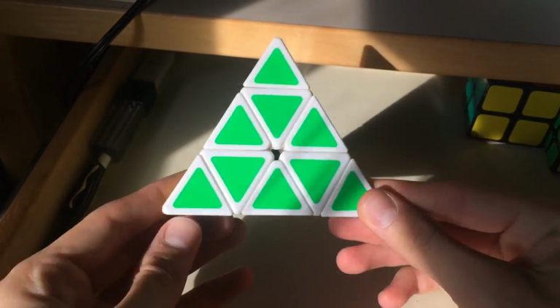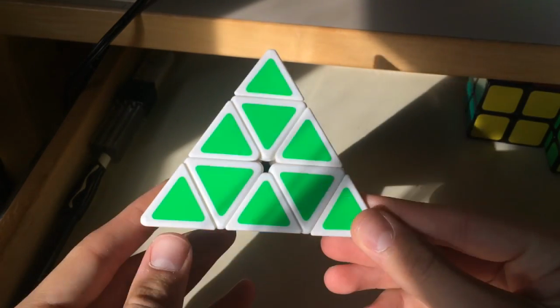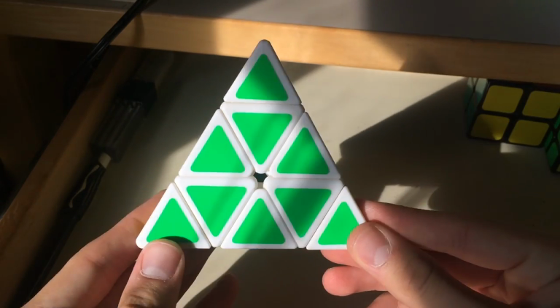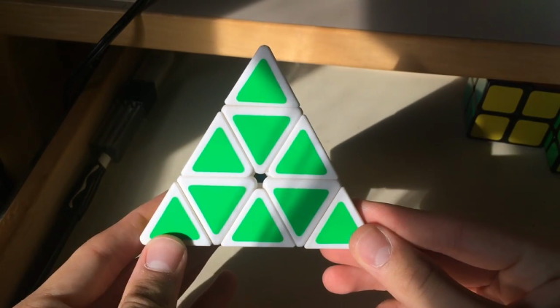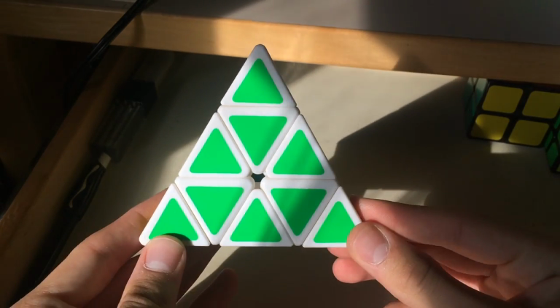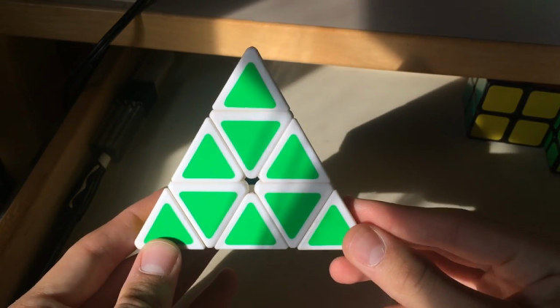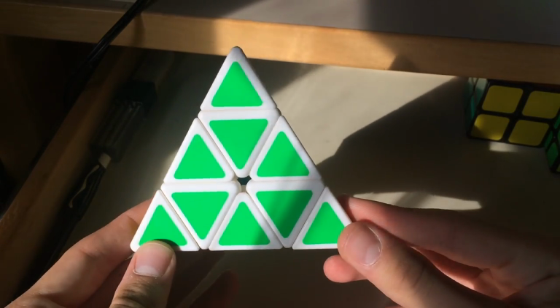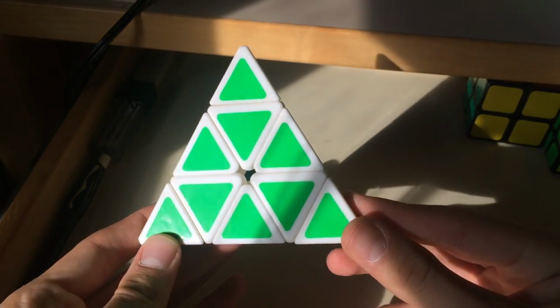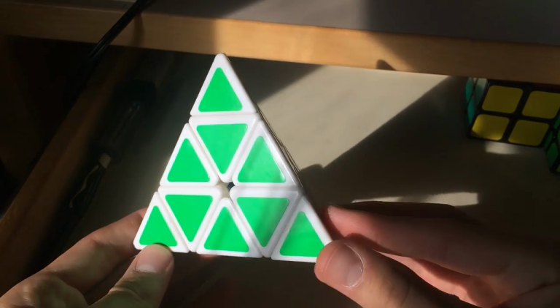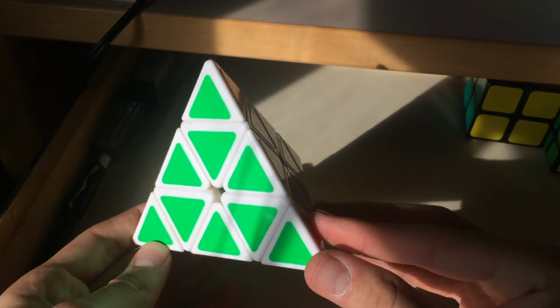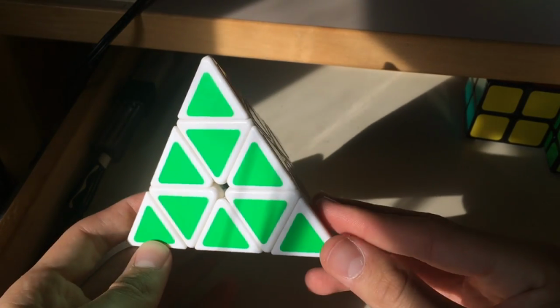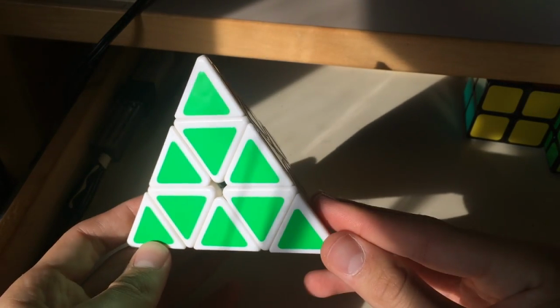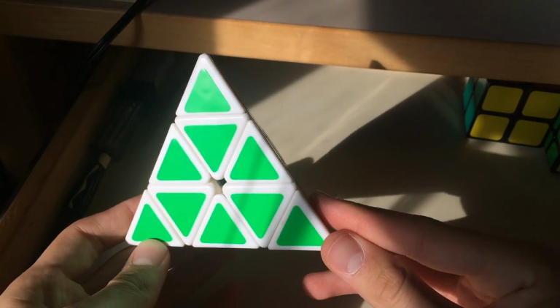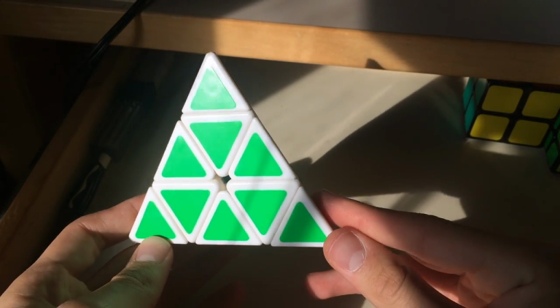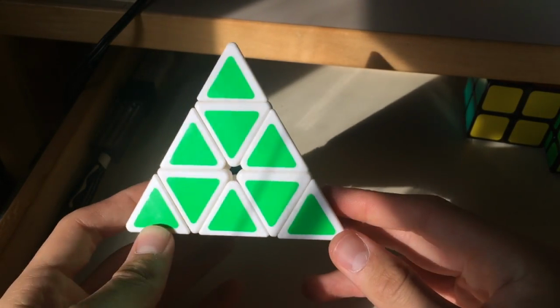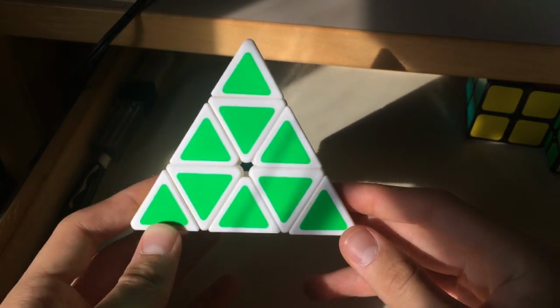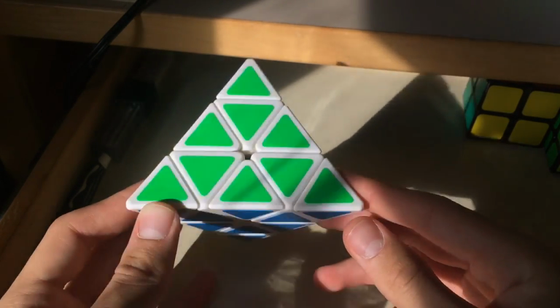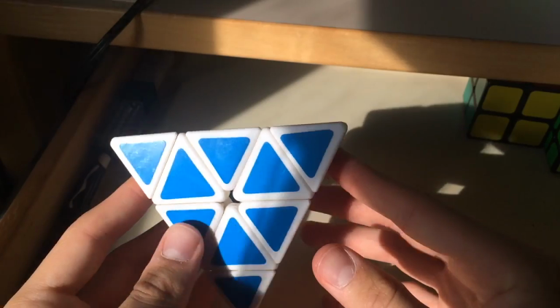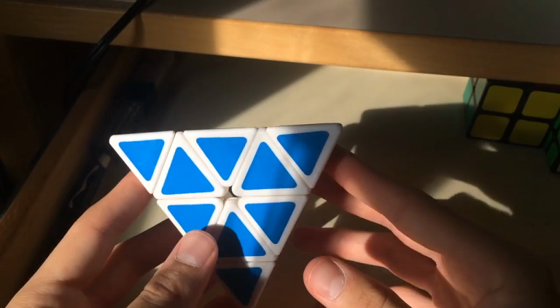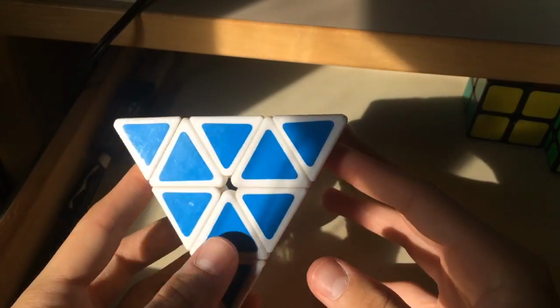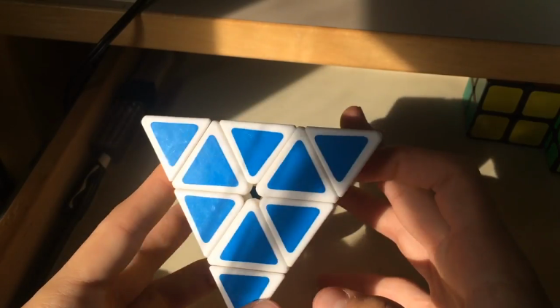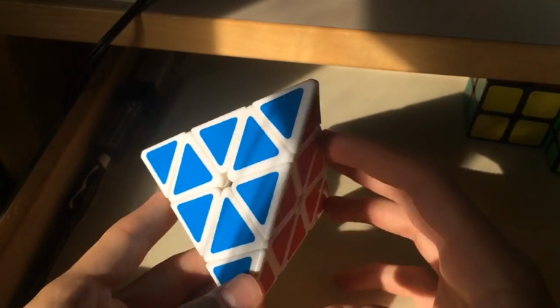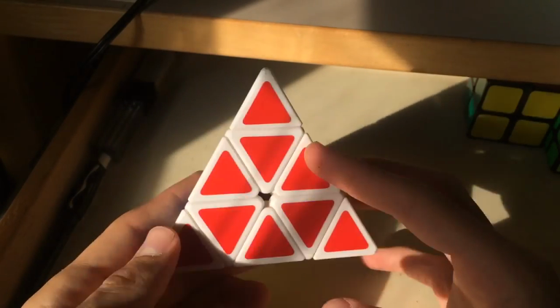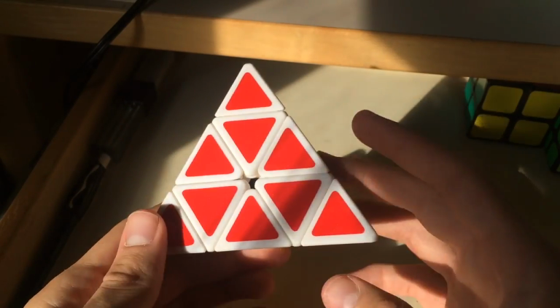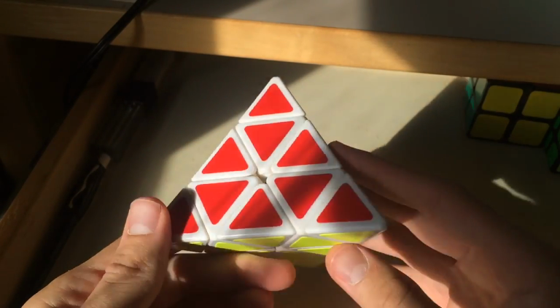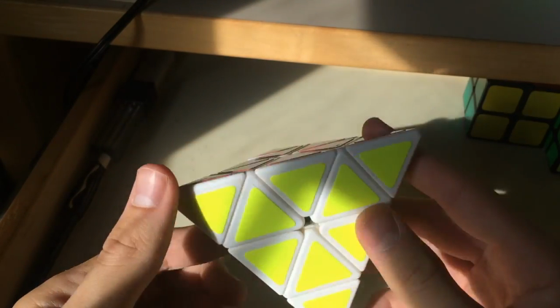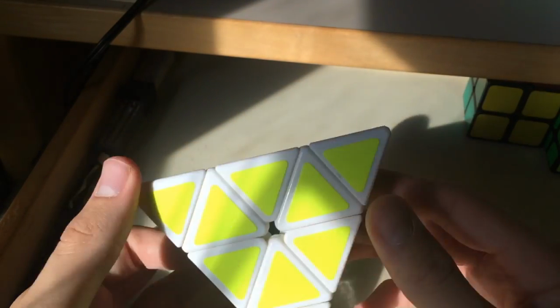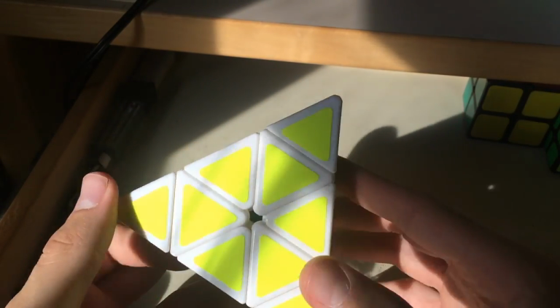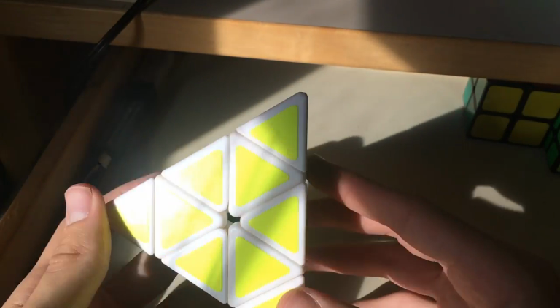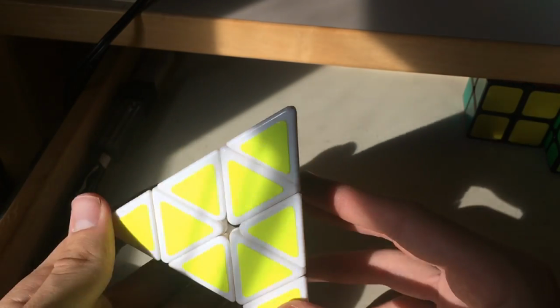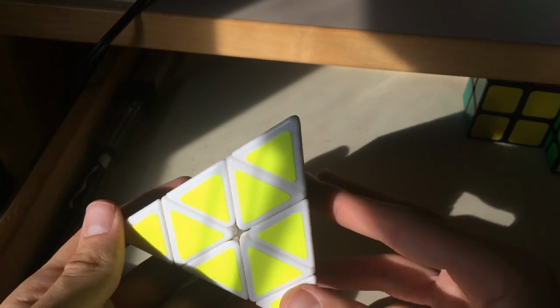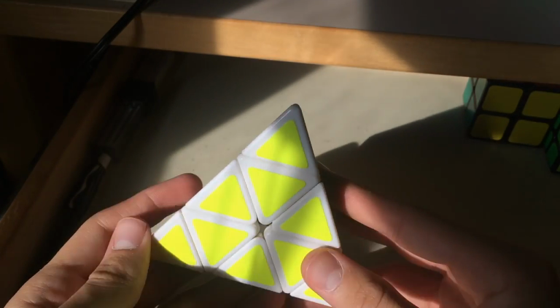Here are the colors: green, blue, red, yellow.